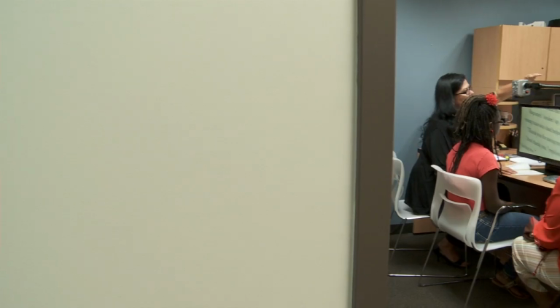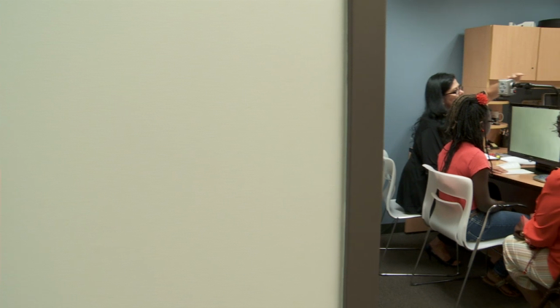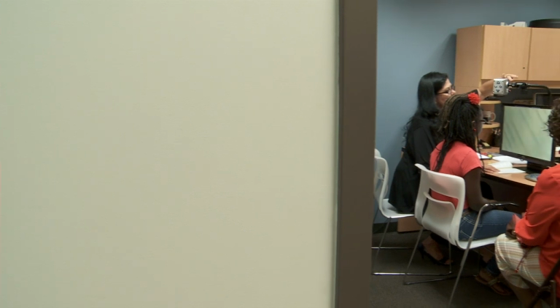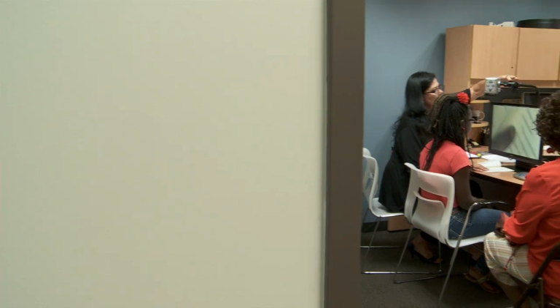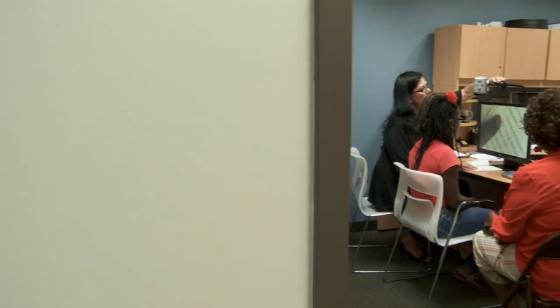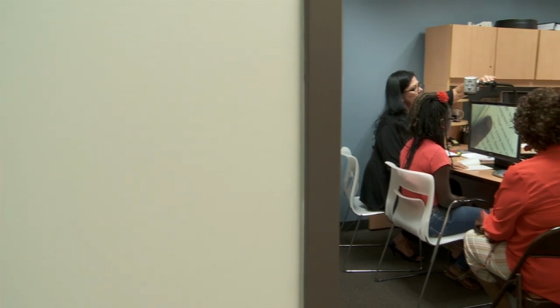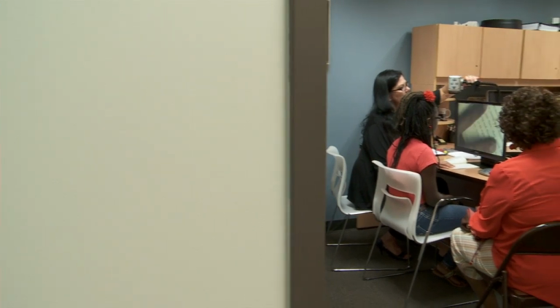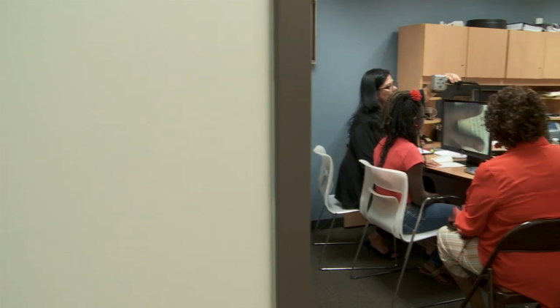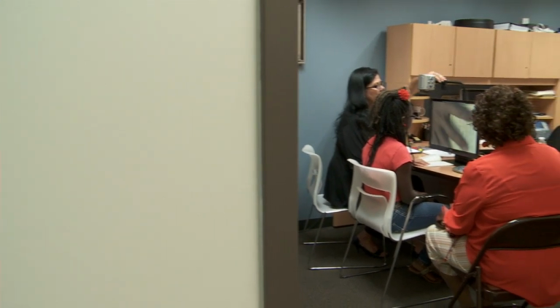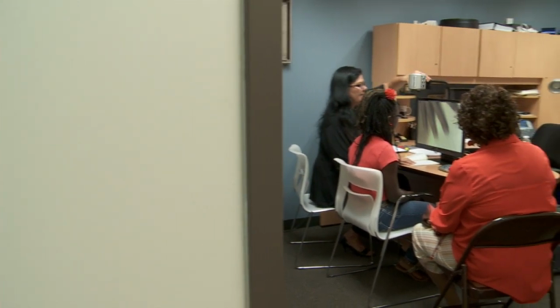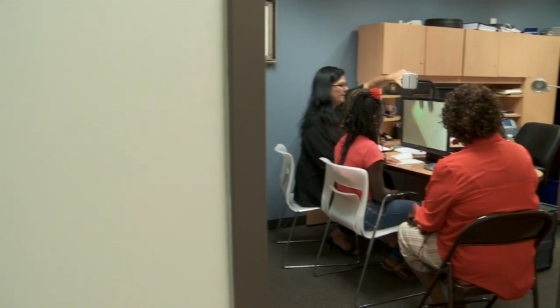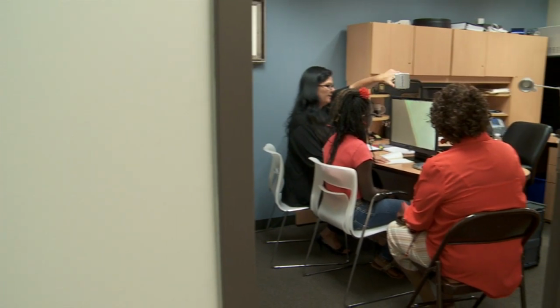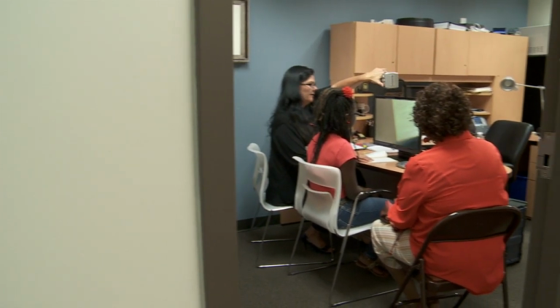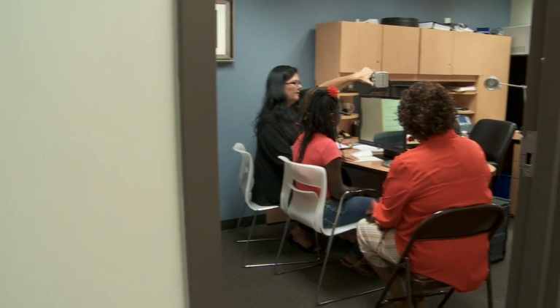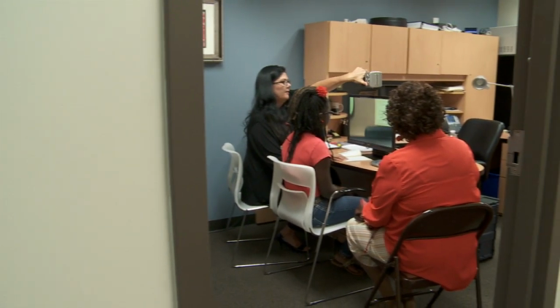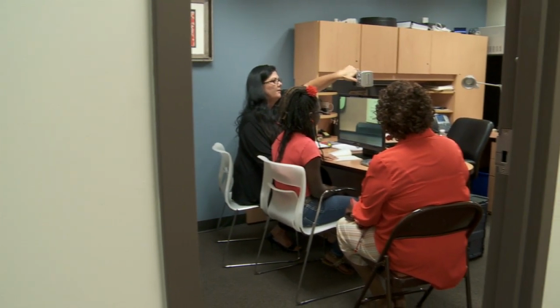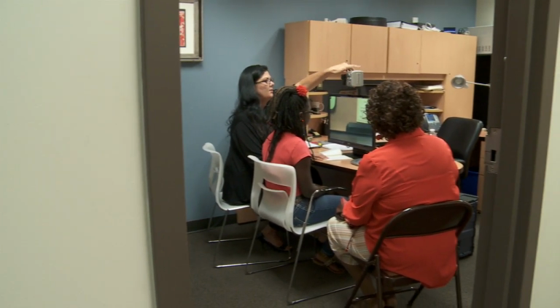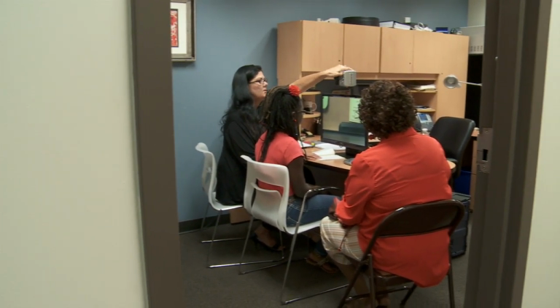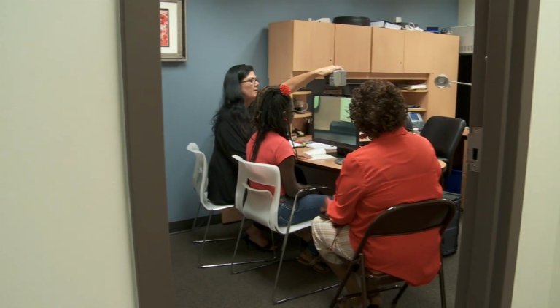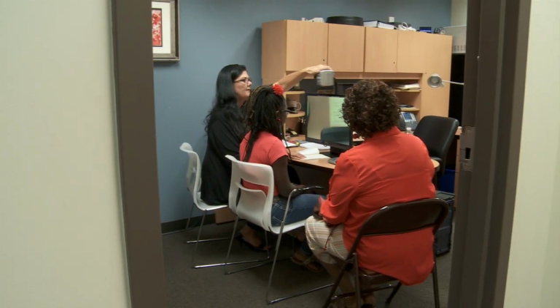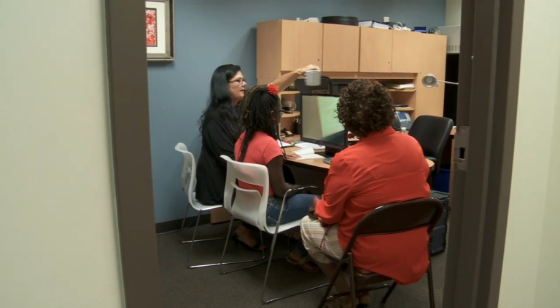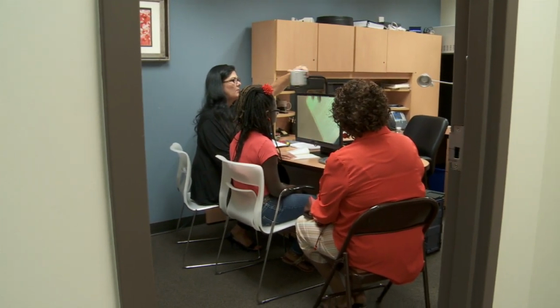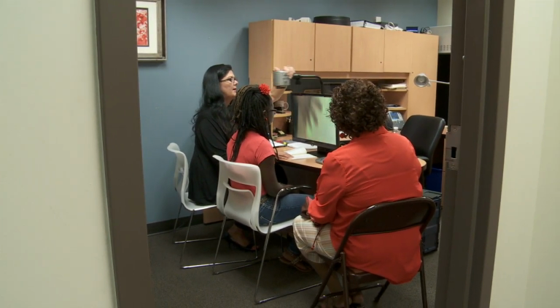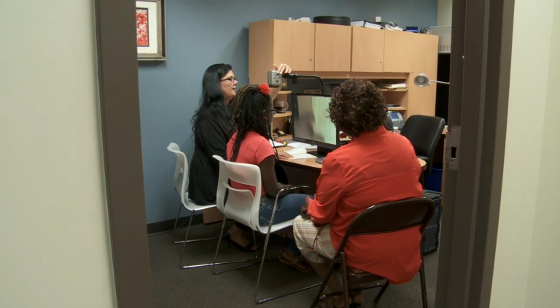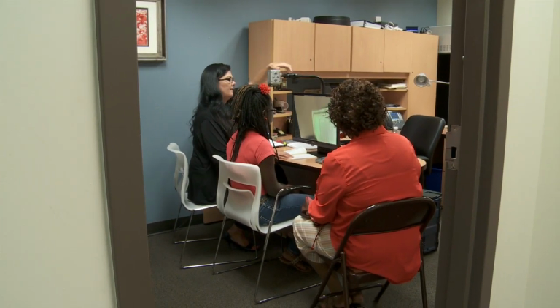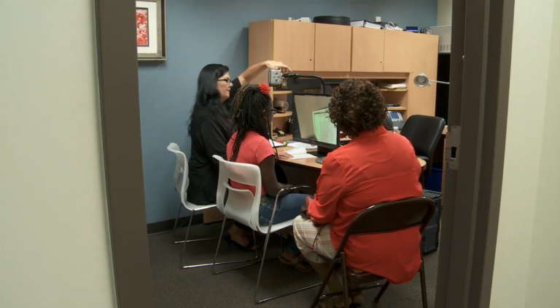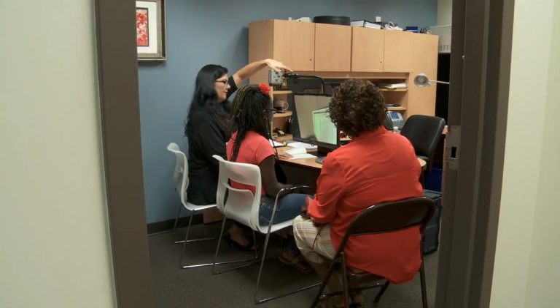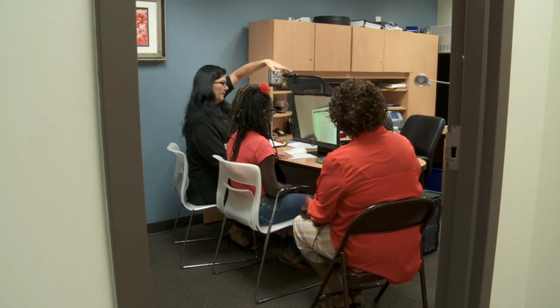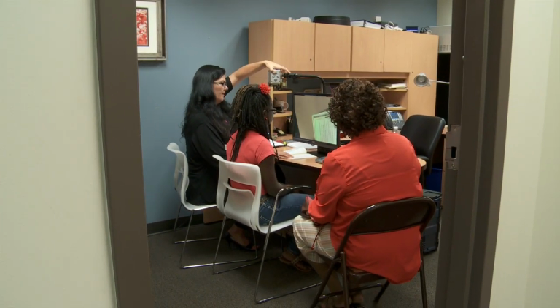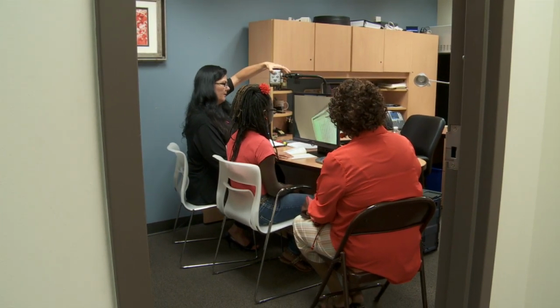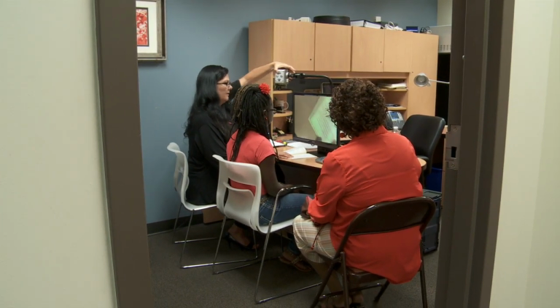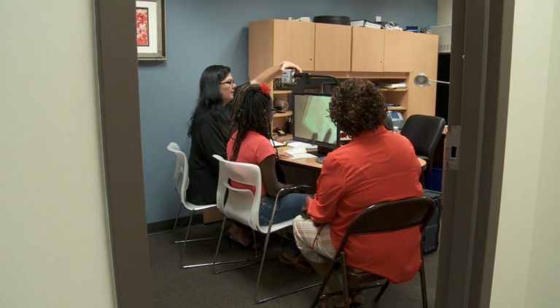Dr. Joyner has recently done glaucoma surgery to help maintain the sight that she has.